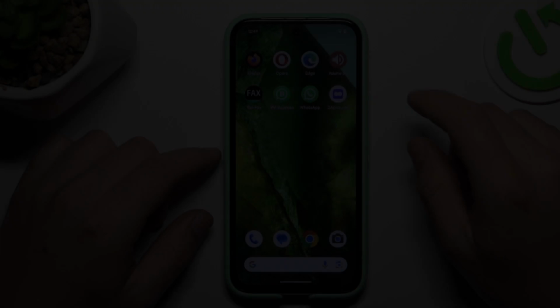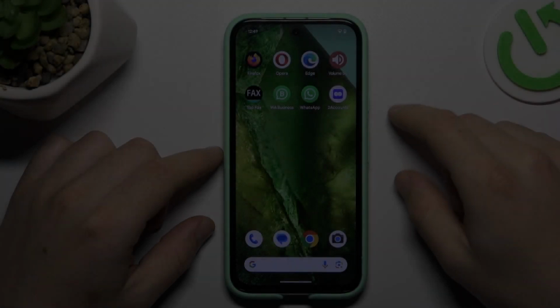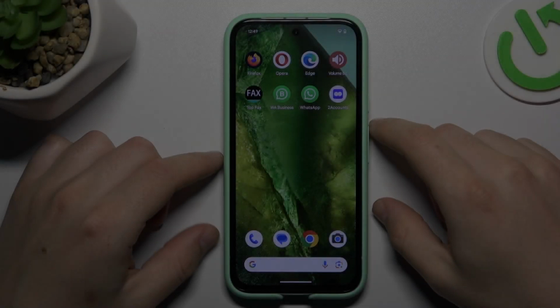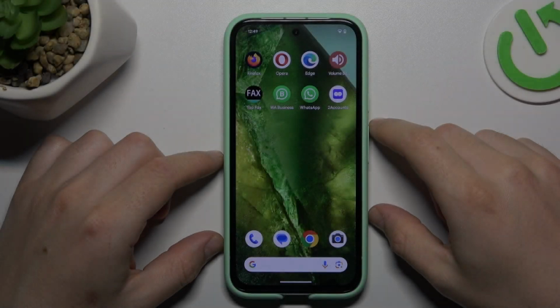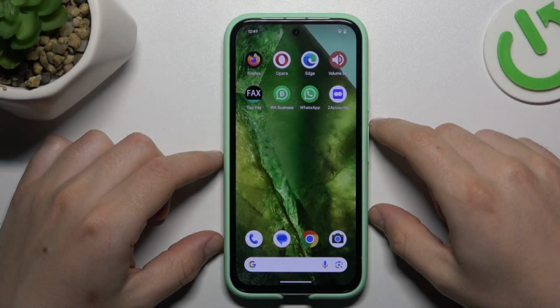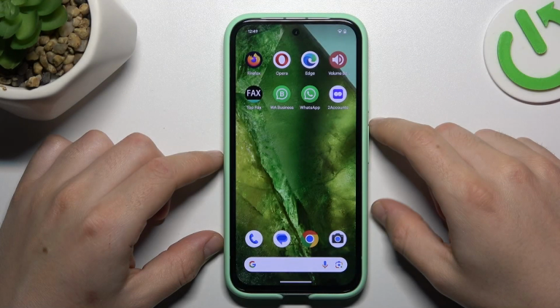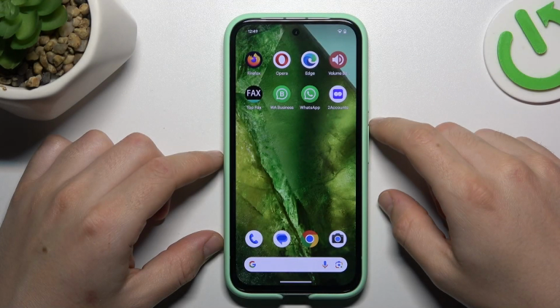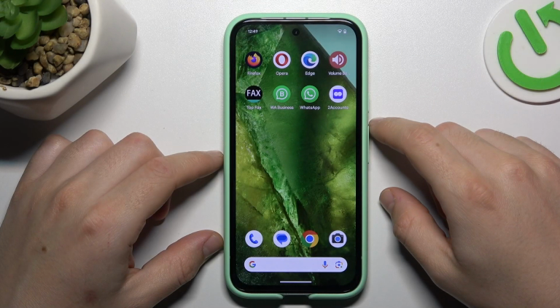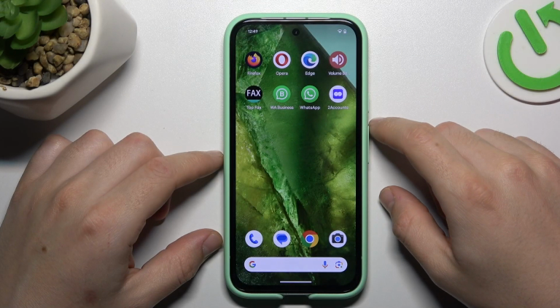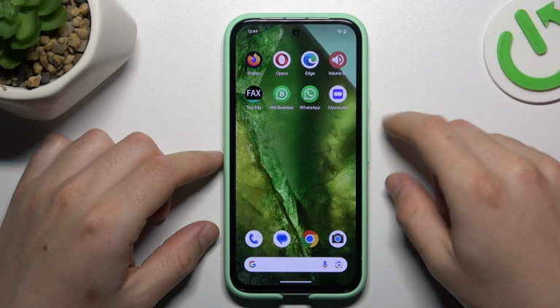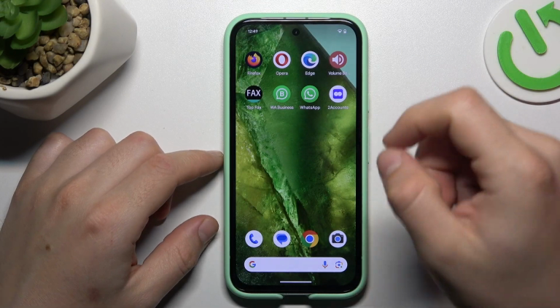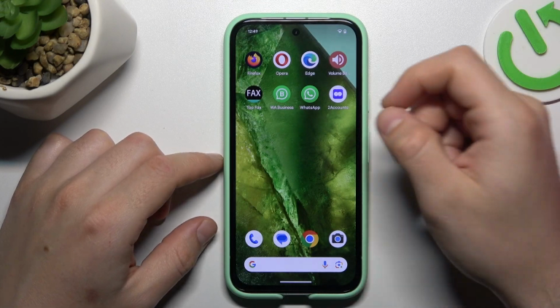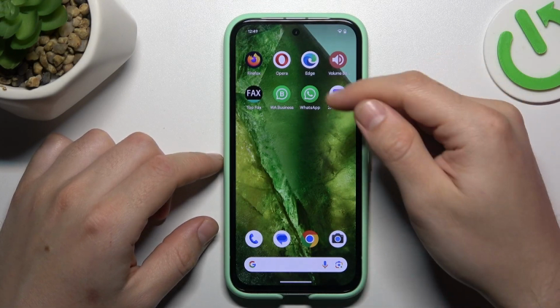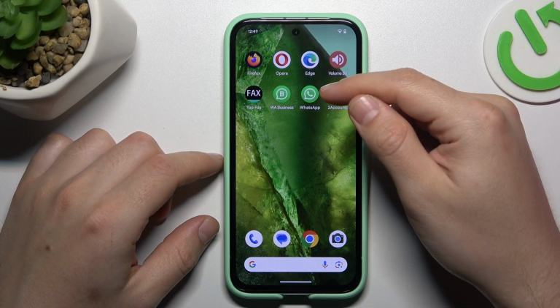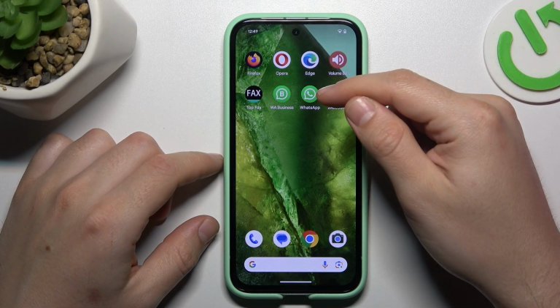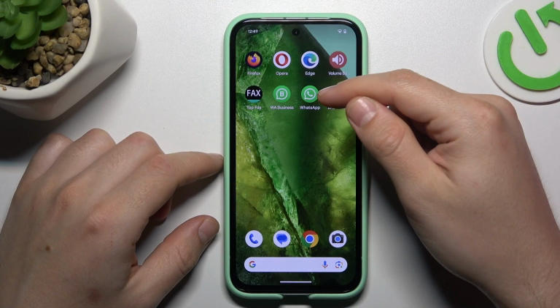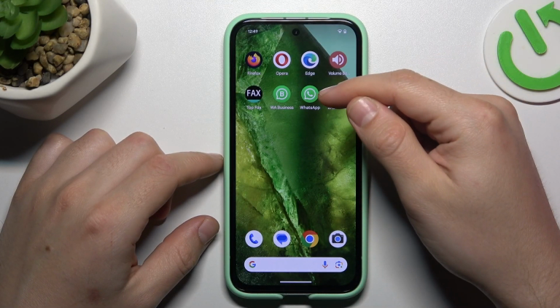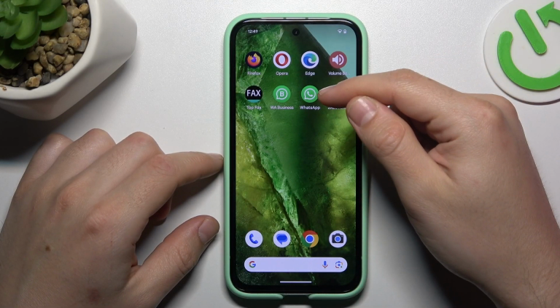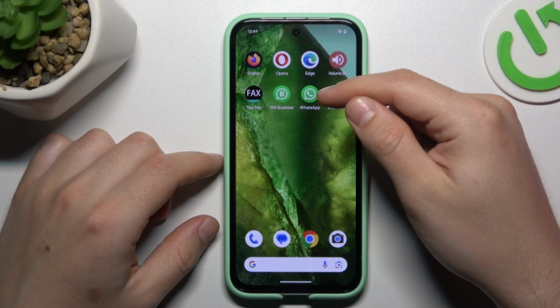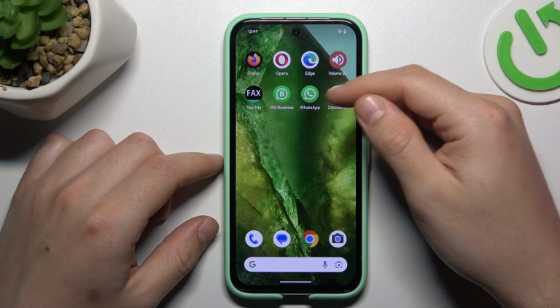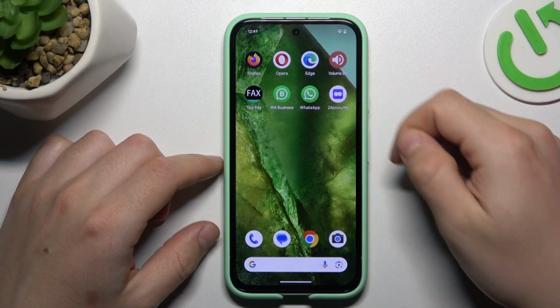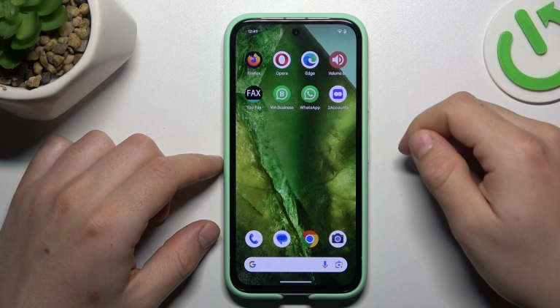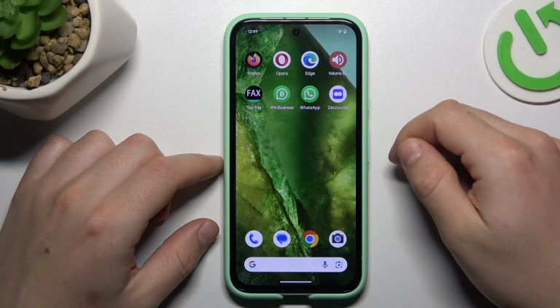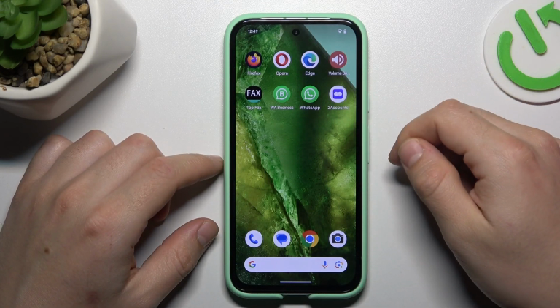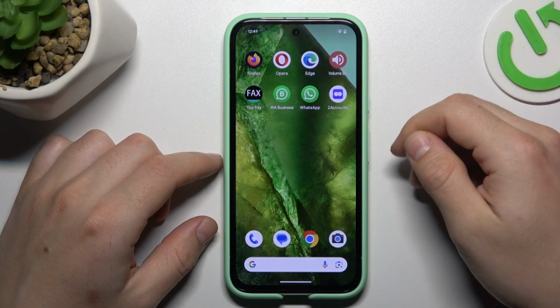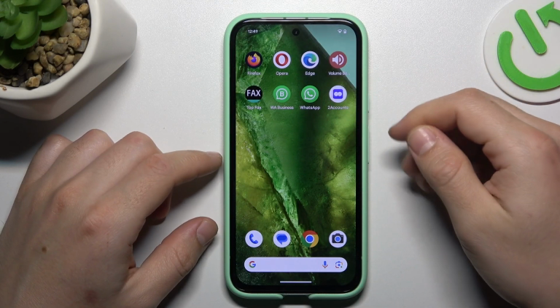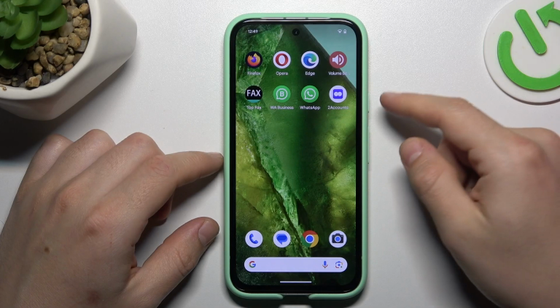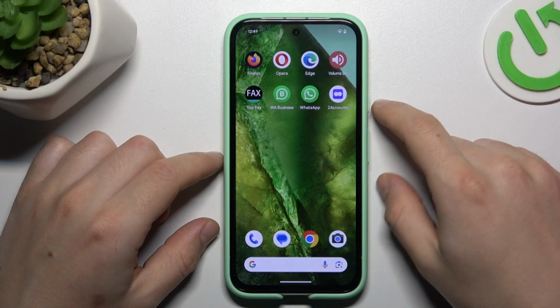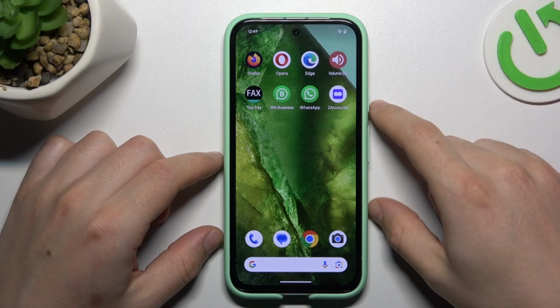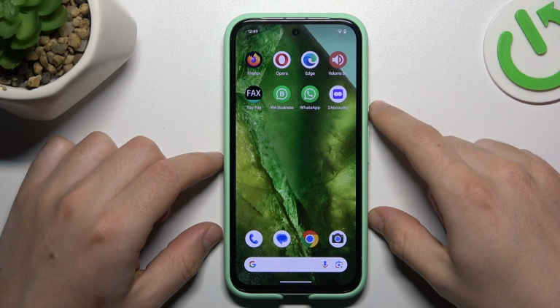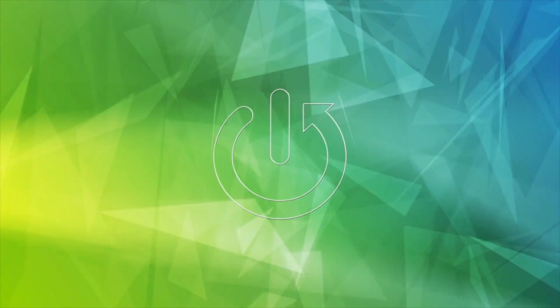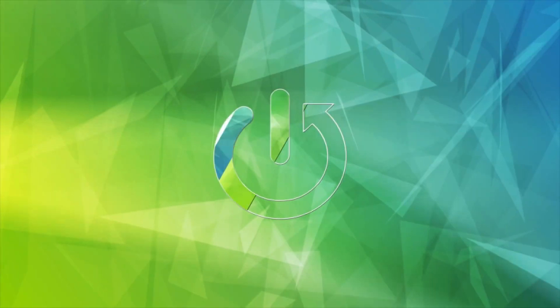Hello guys, today I'm going to show you how you can fix invisible WhatsApp notifications in Google Pixel 8a.